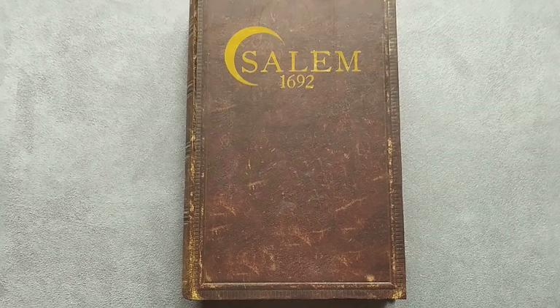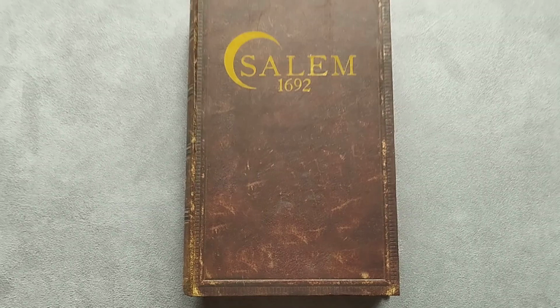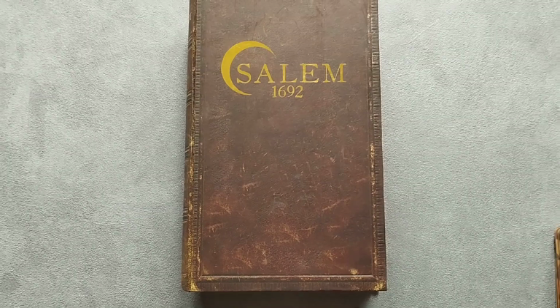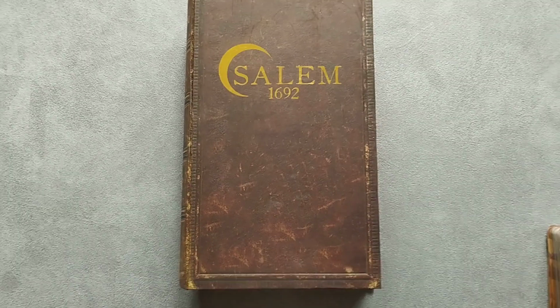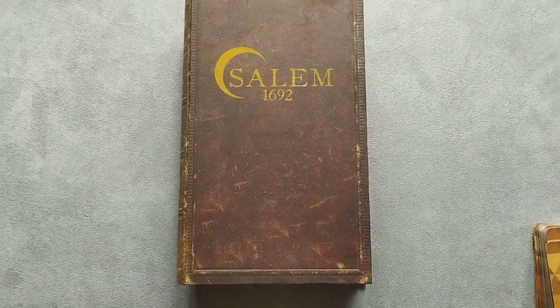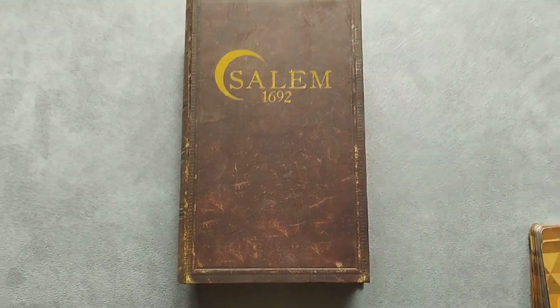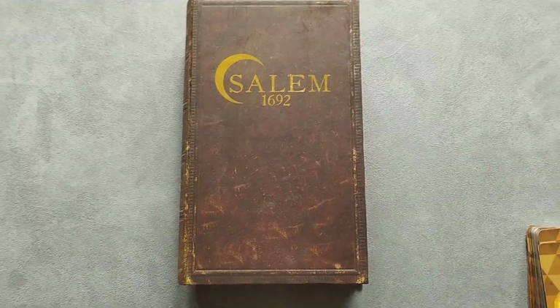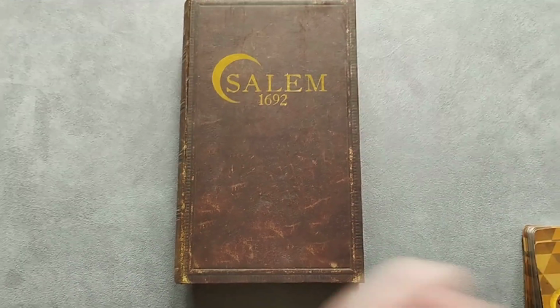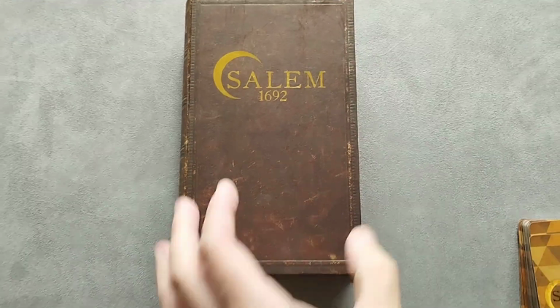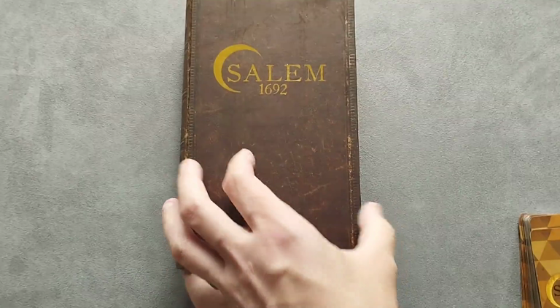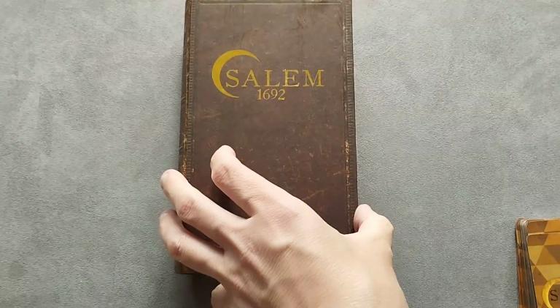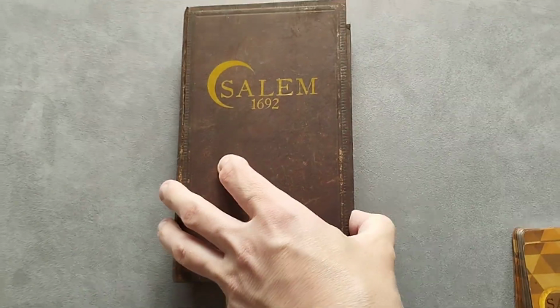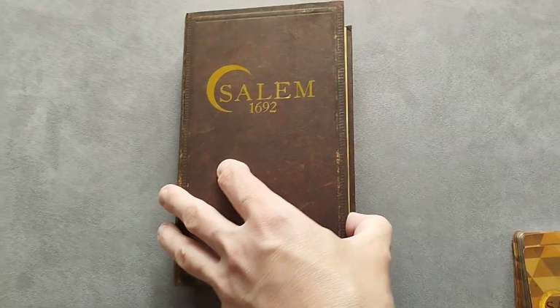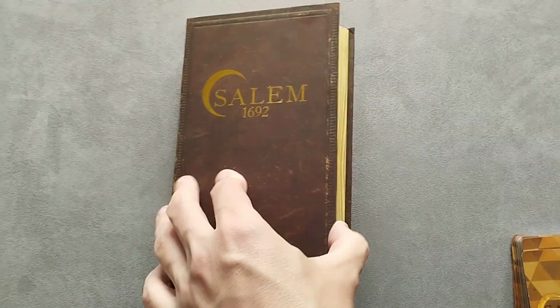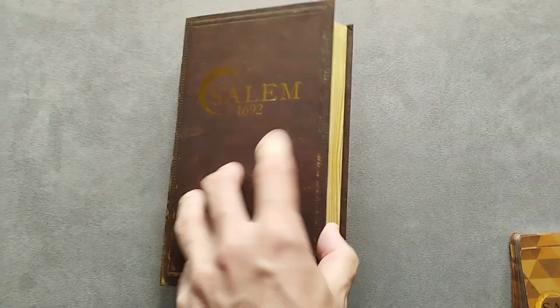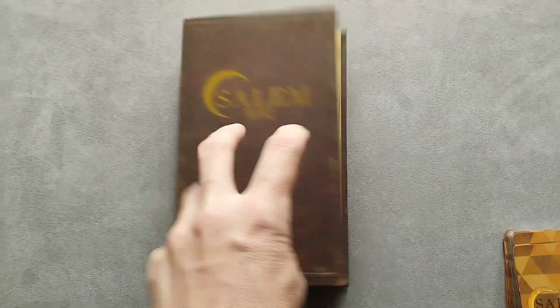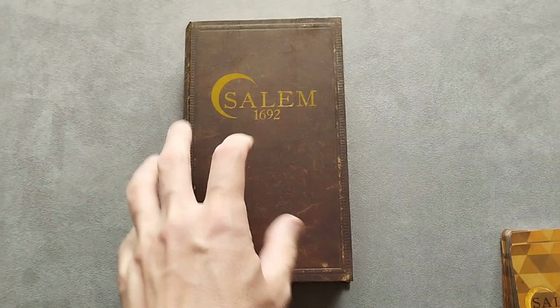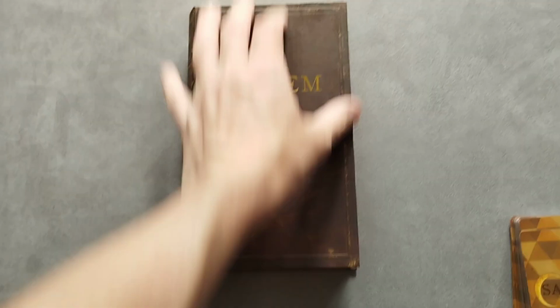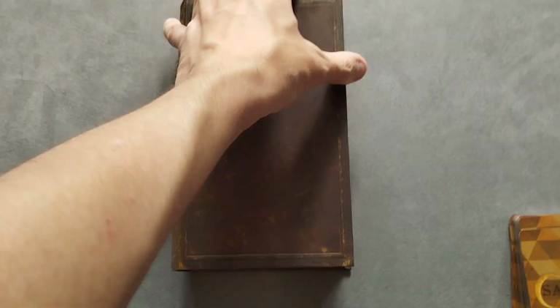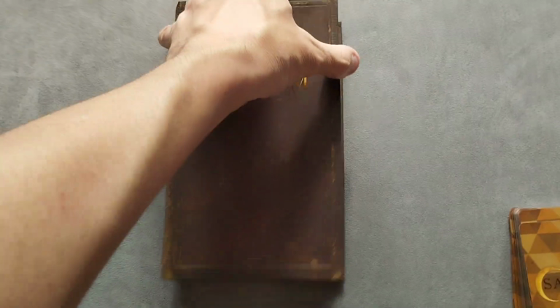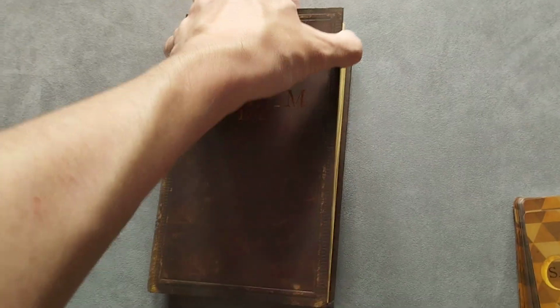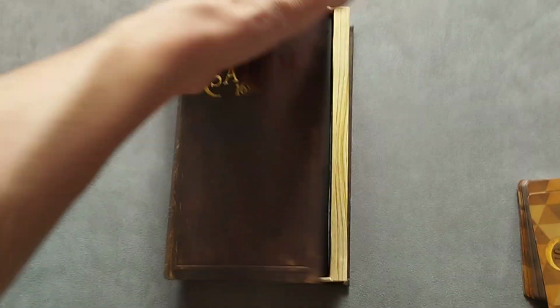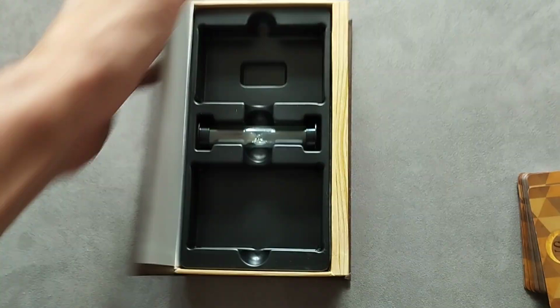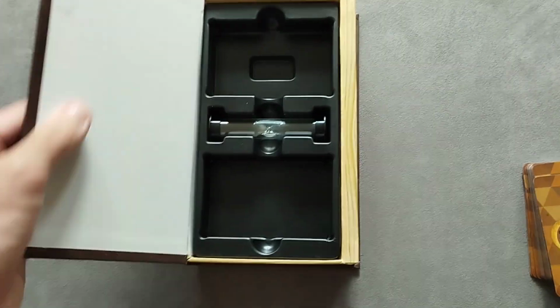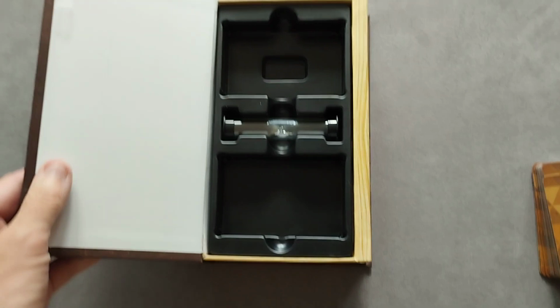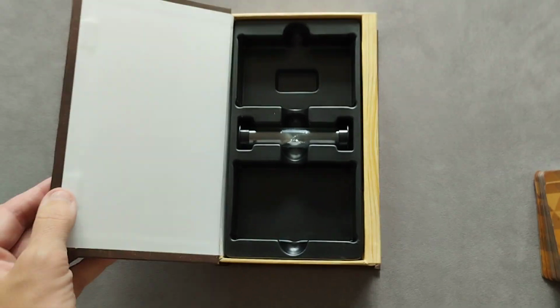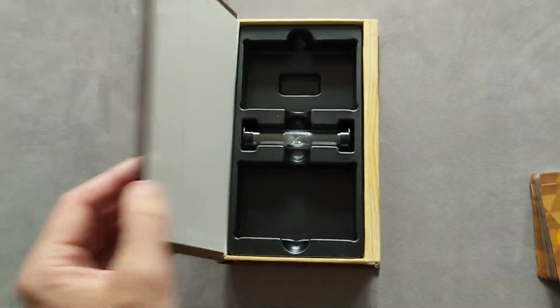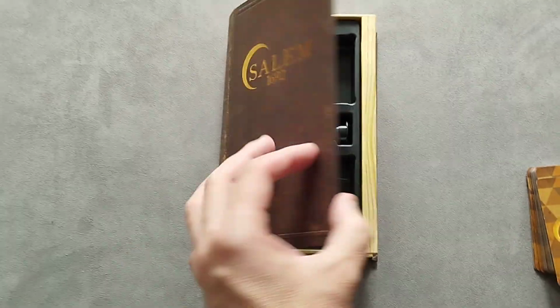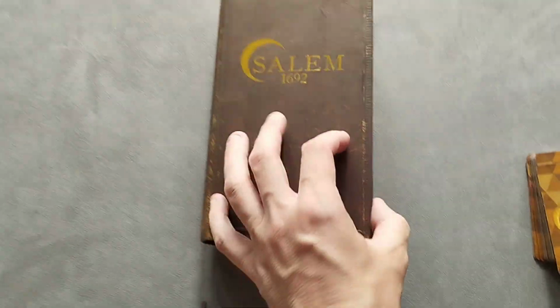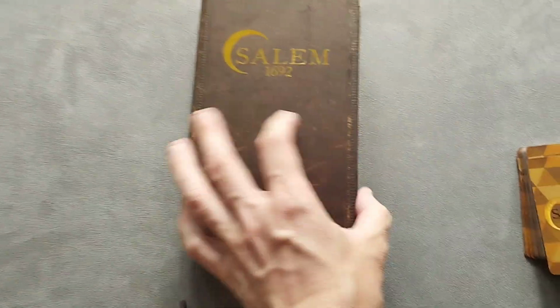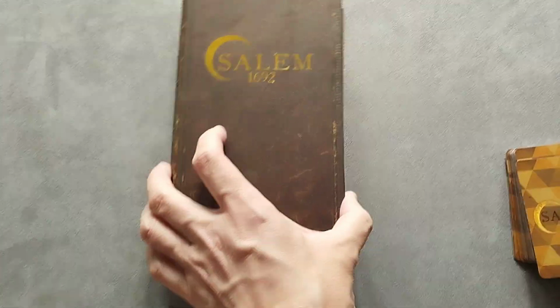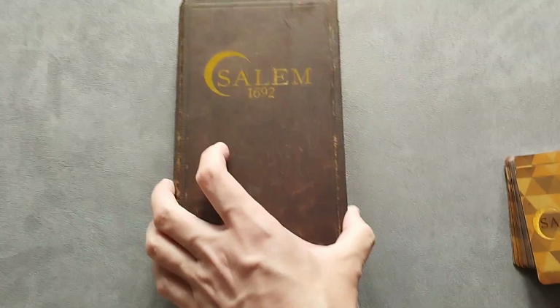Hey boardies, welcome to Mass Games. My name is Simon, this is Salem 1692. As you can see, this is a magnetic style game.